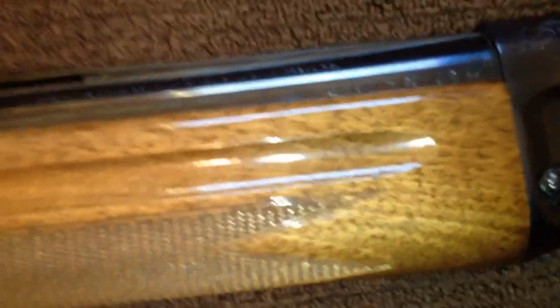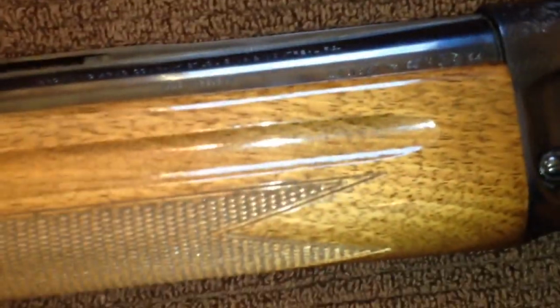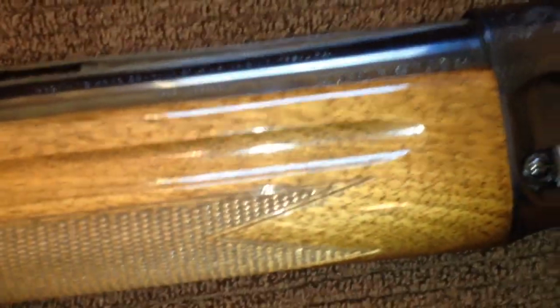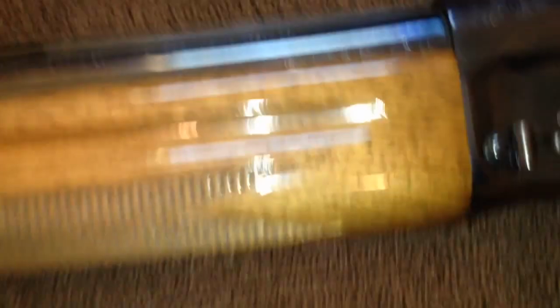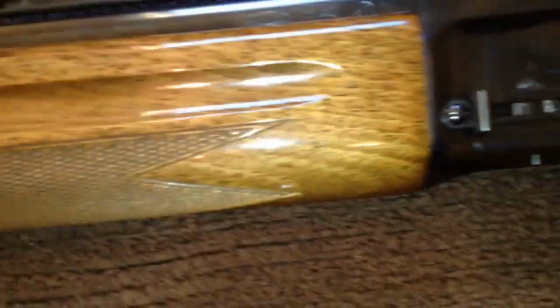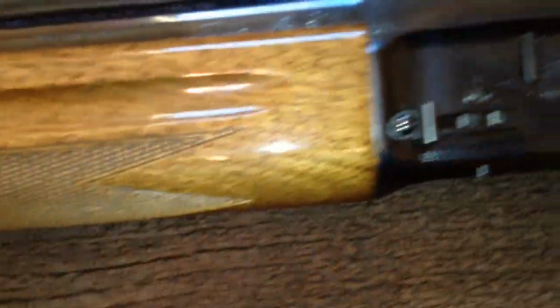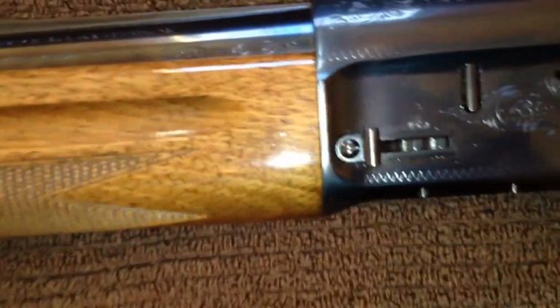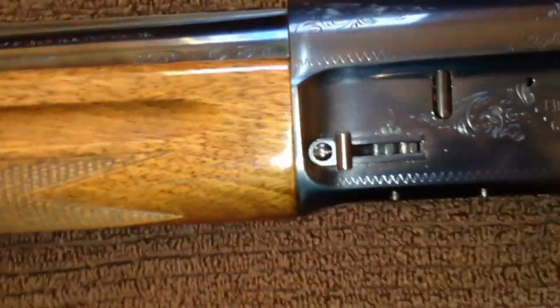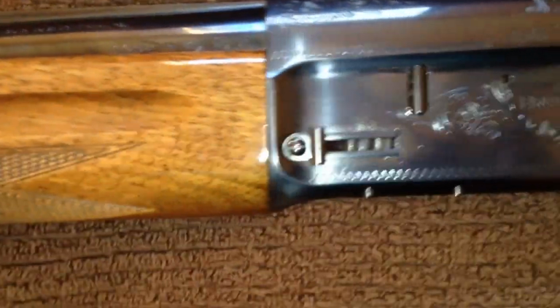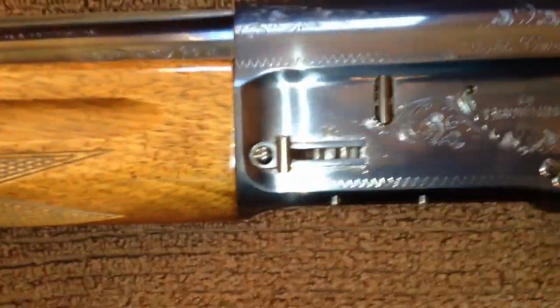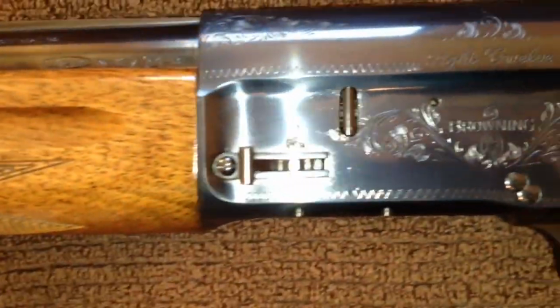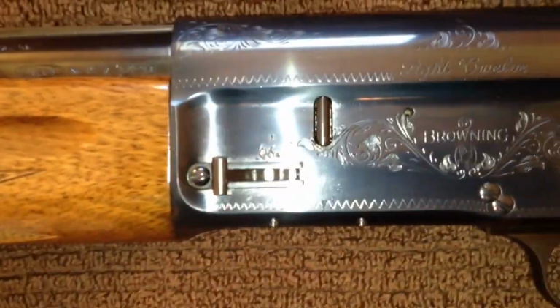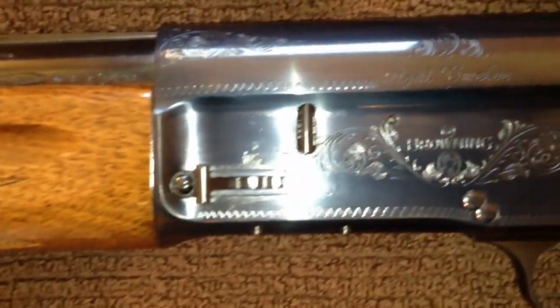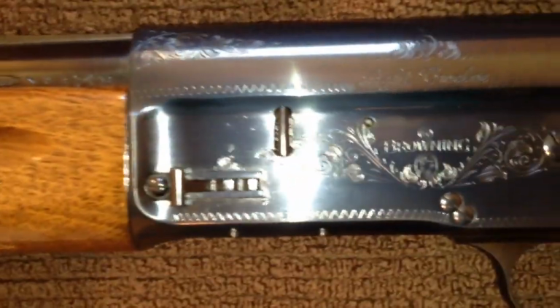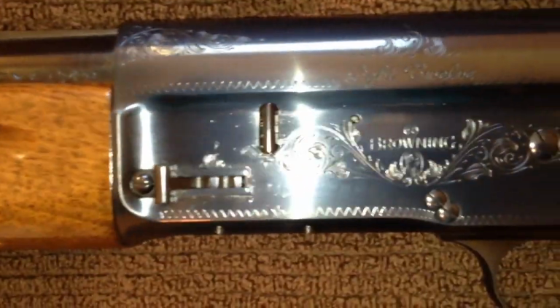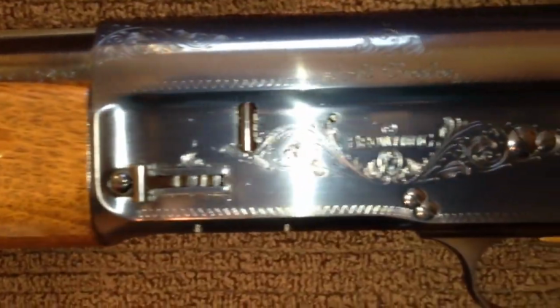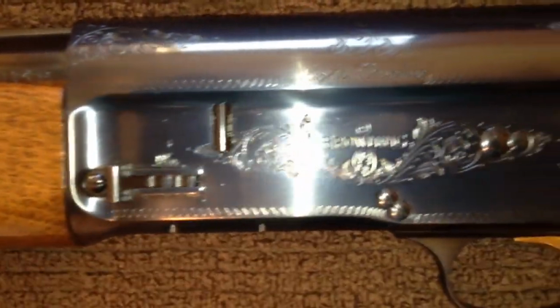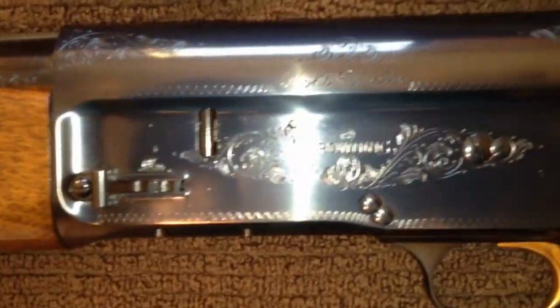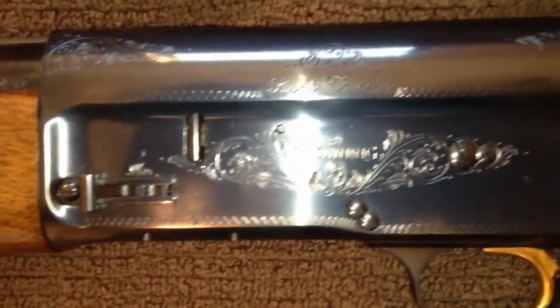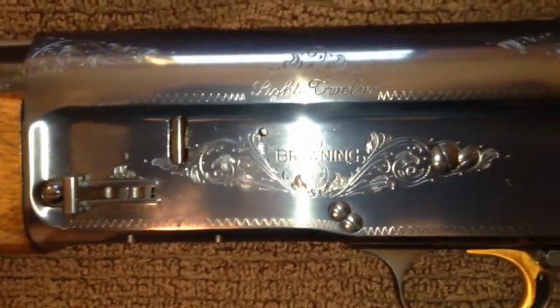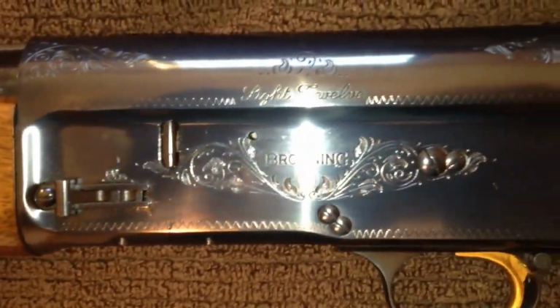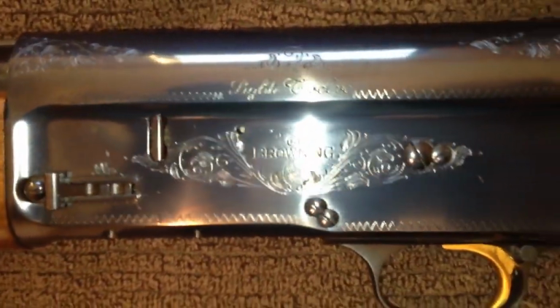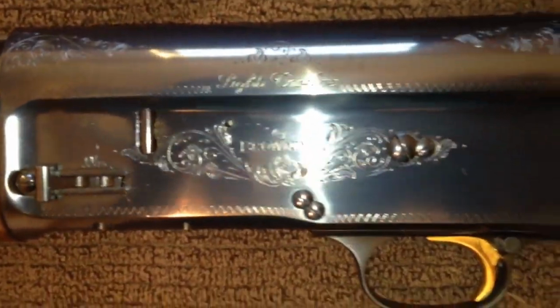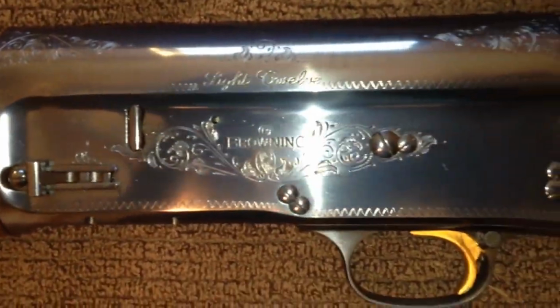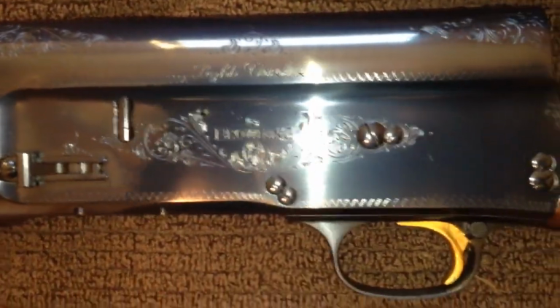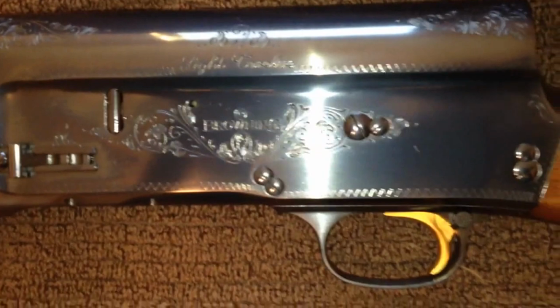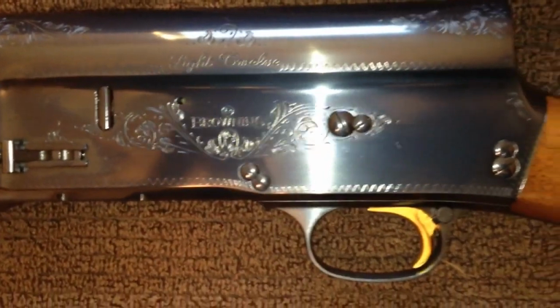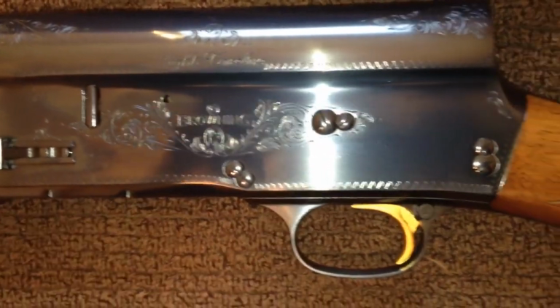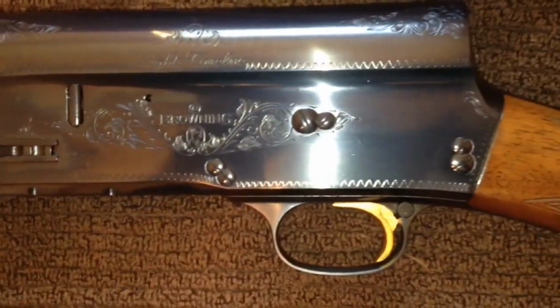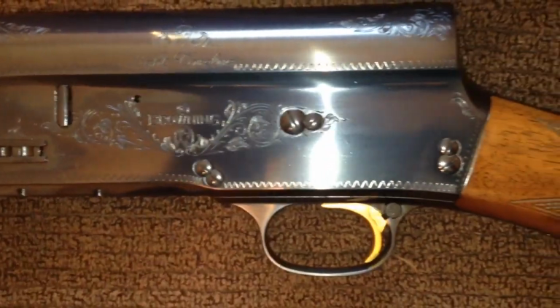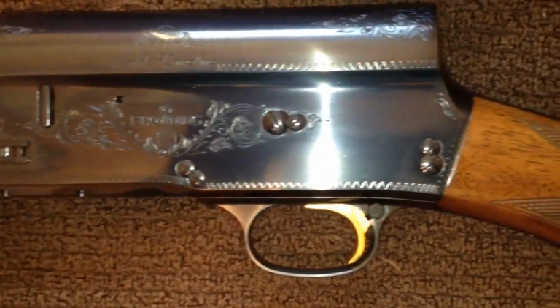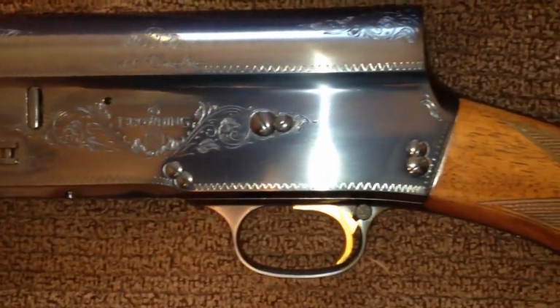Very nice gun, really in mint condition, unfired condition.